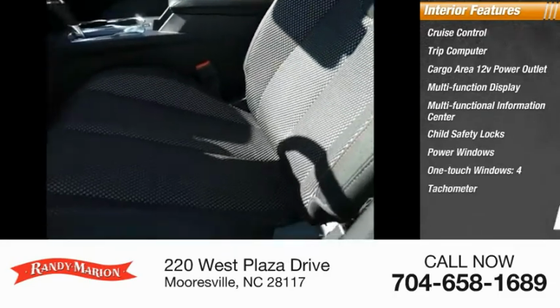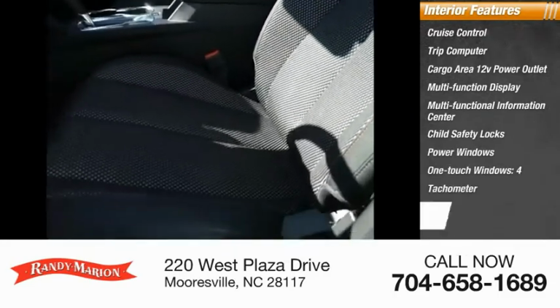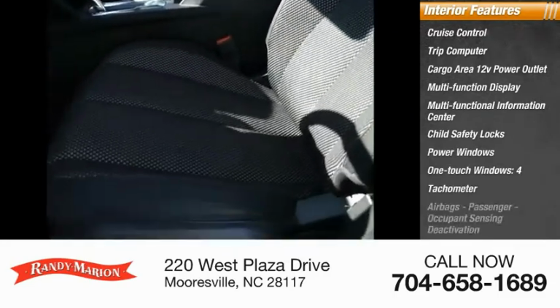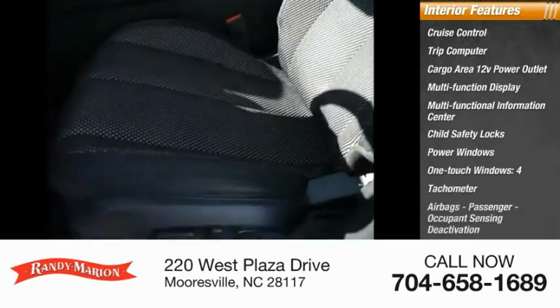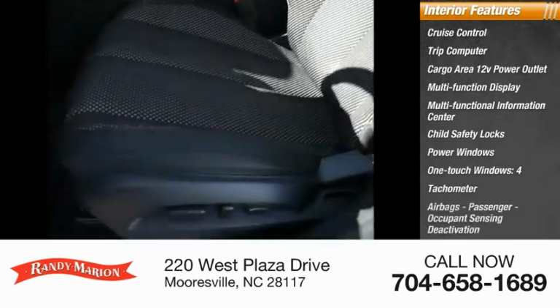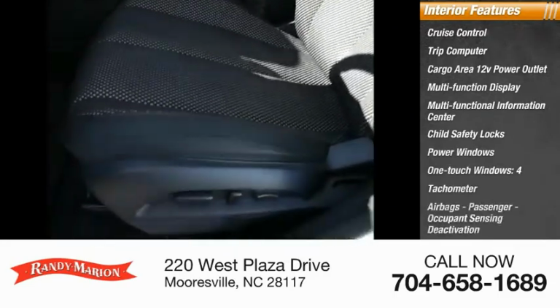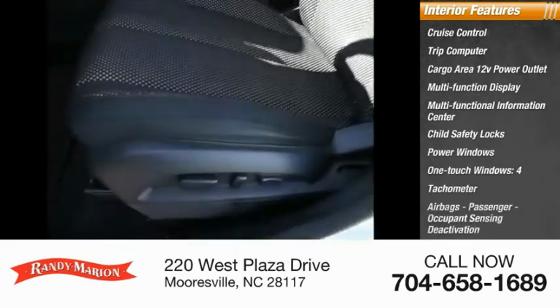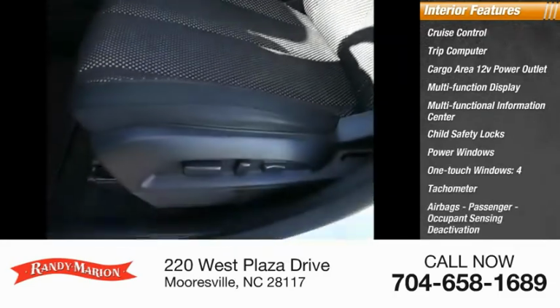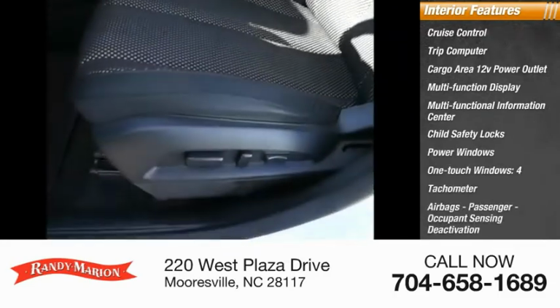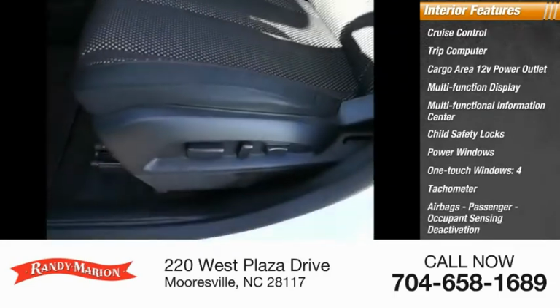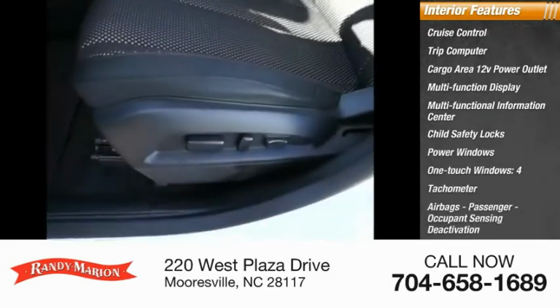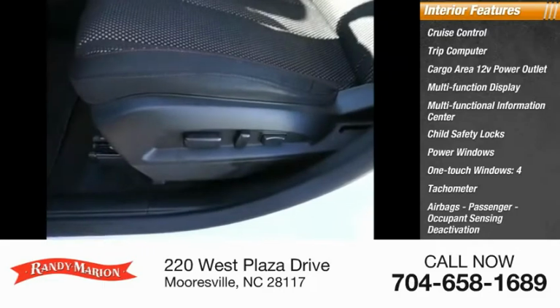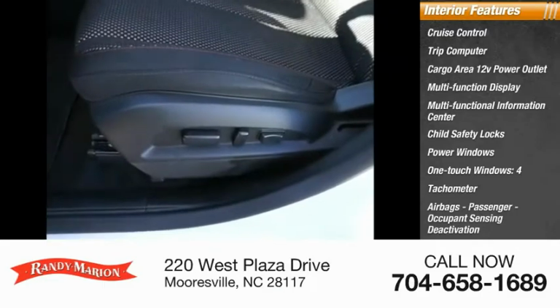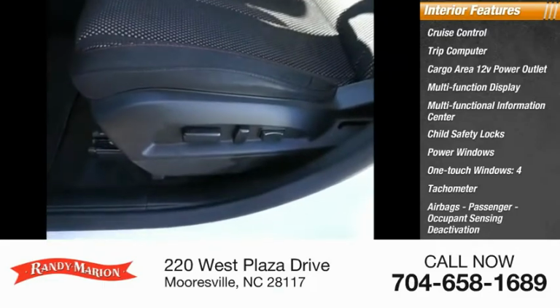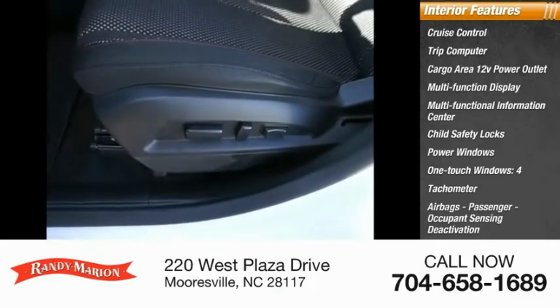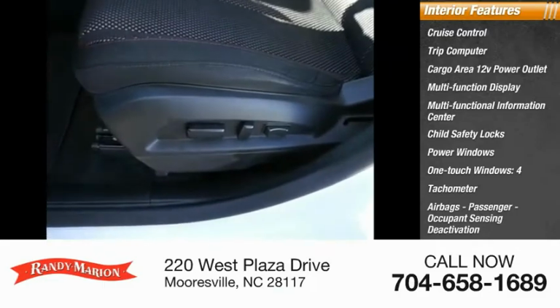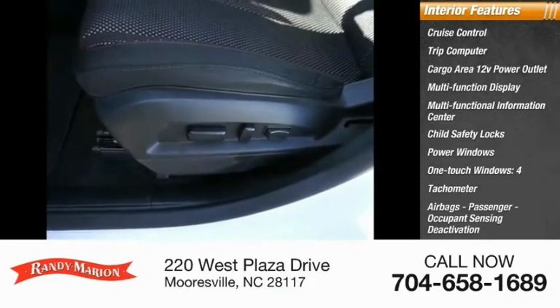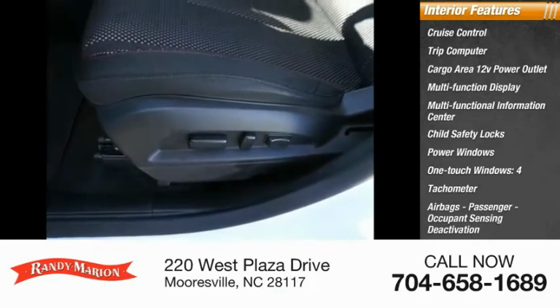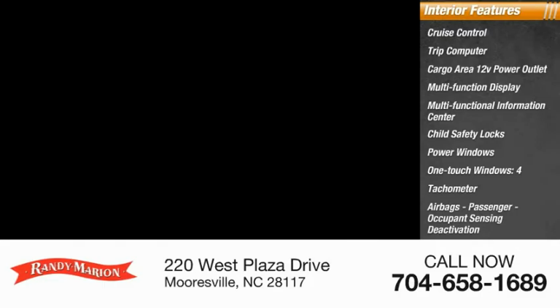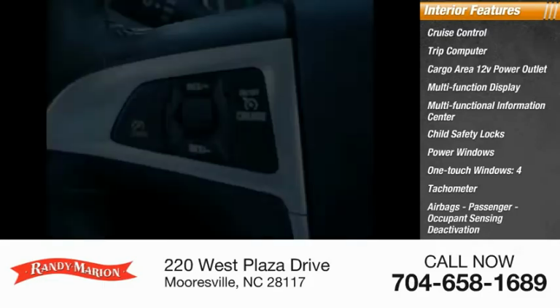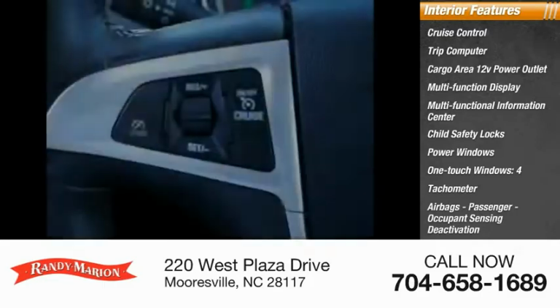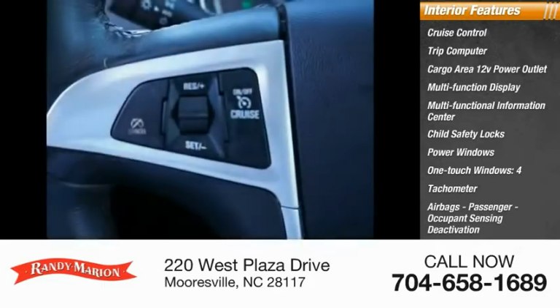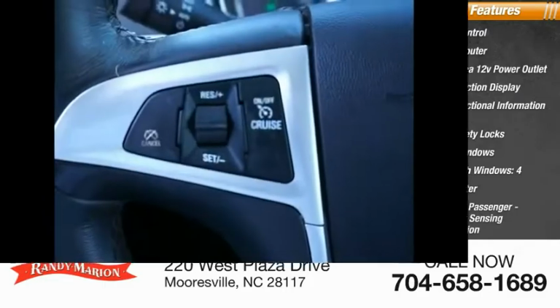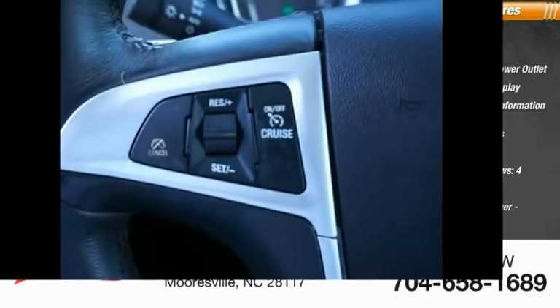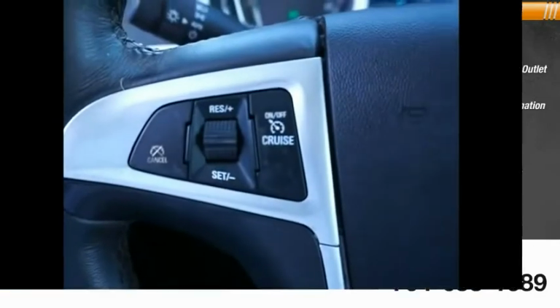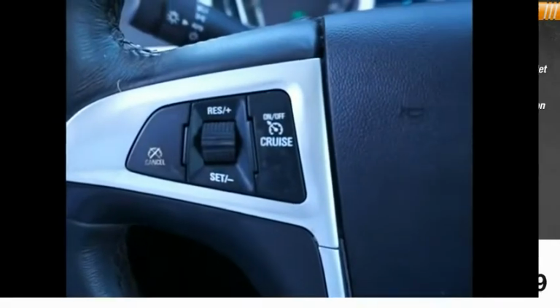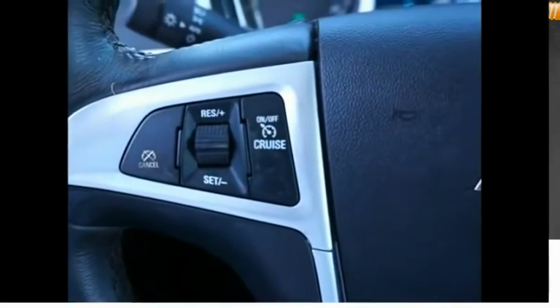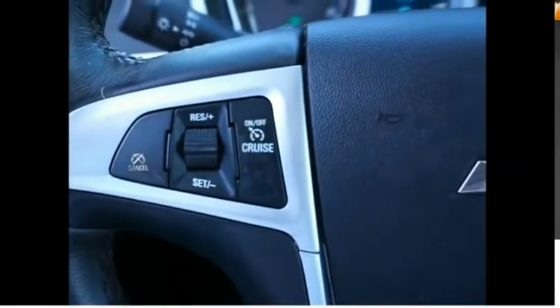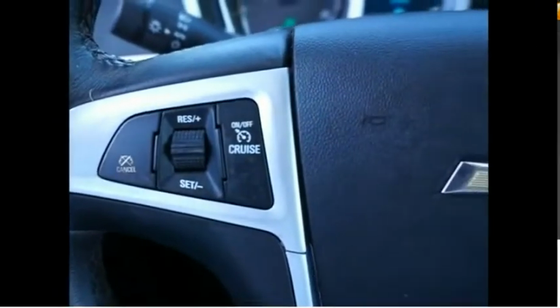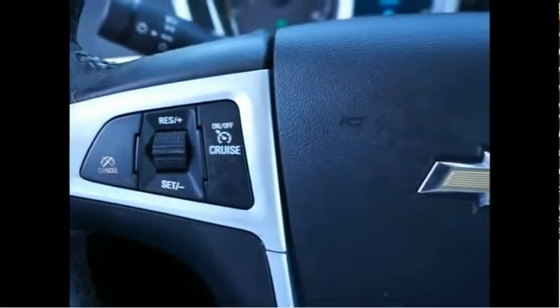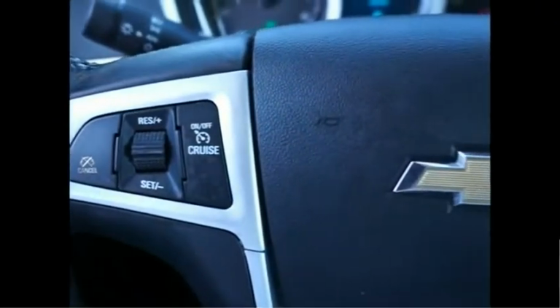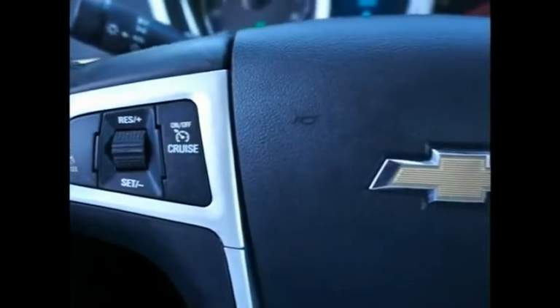Airbags include passenger and occupant sensing deactivation. Come take a test drive today.